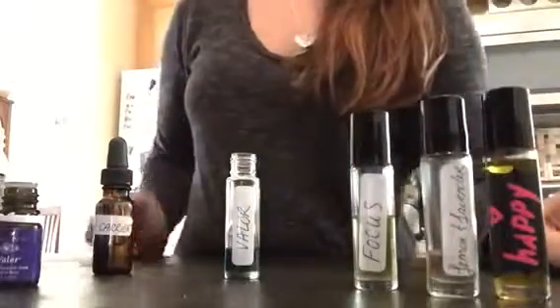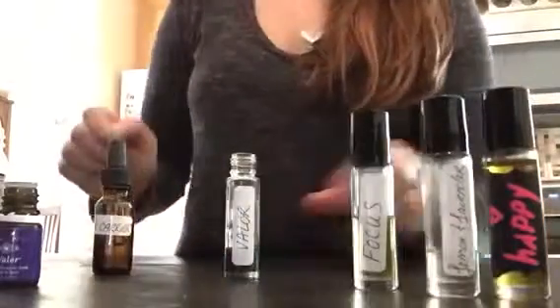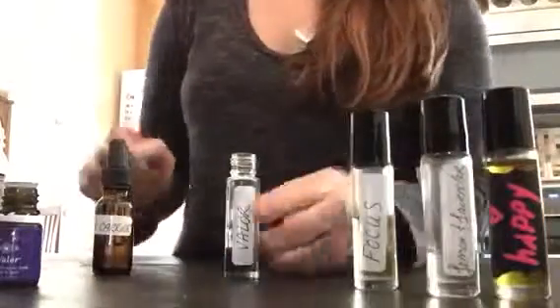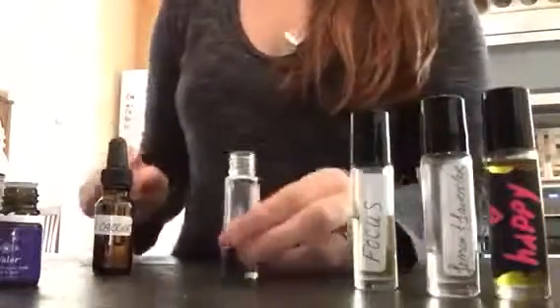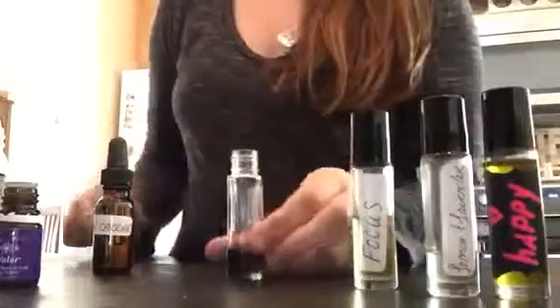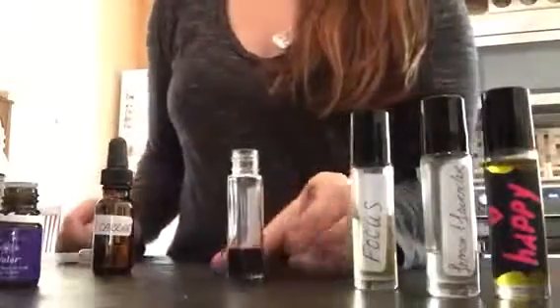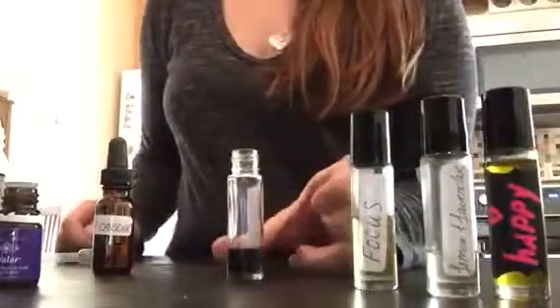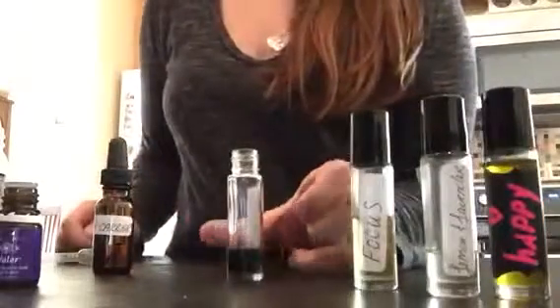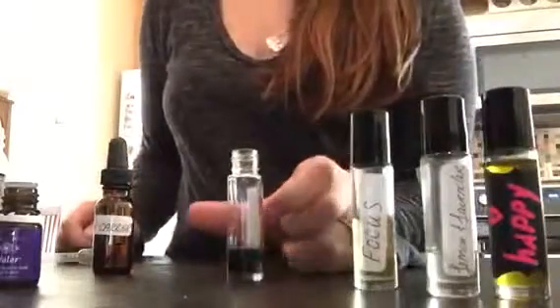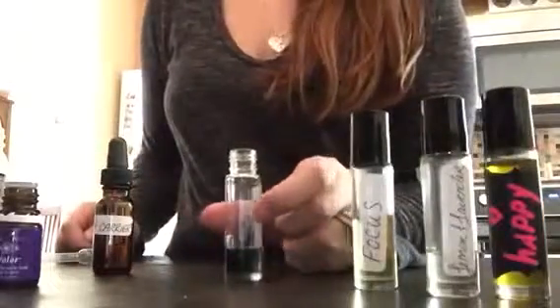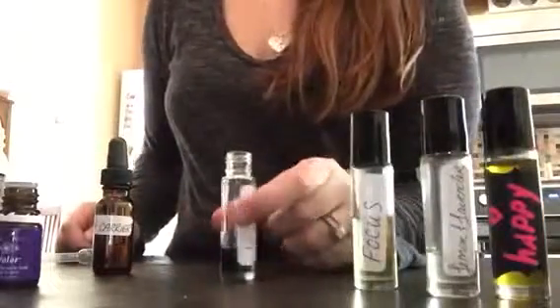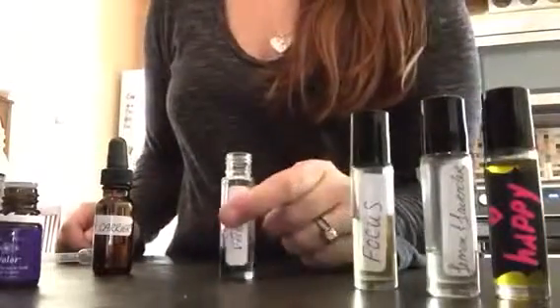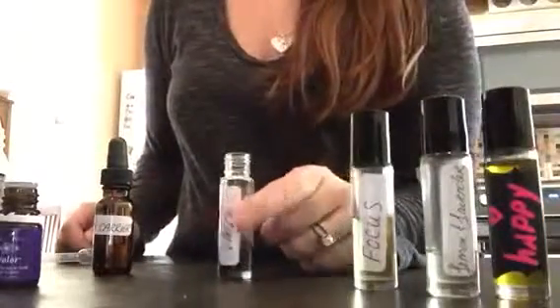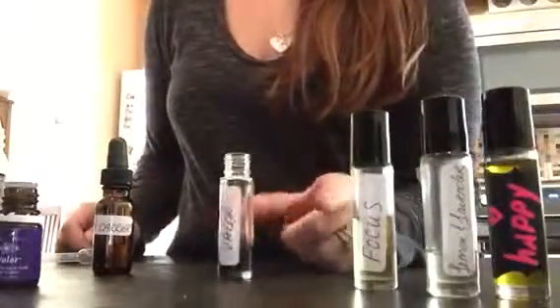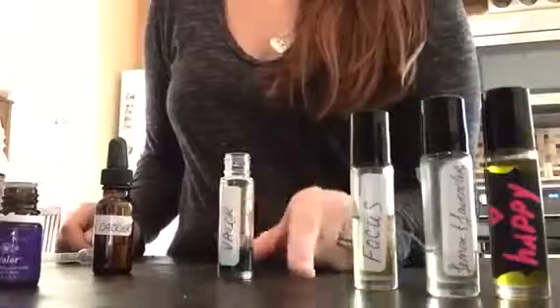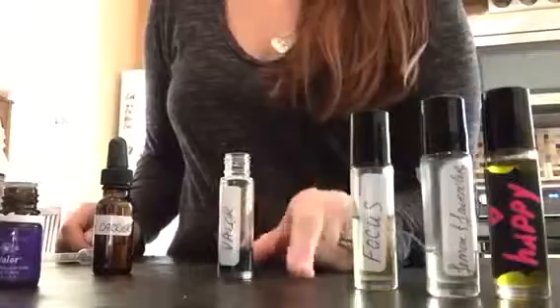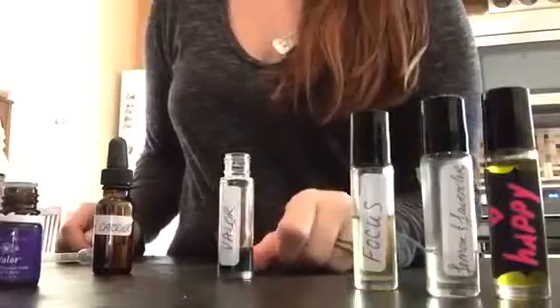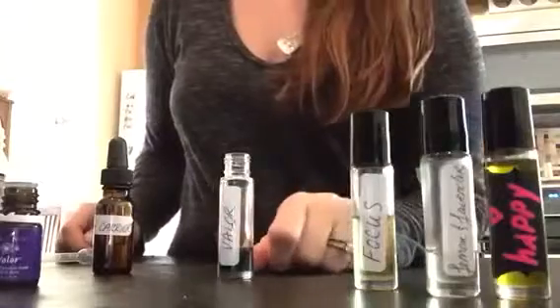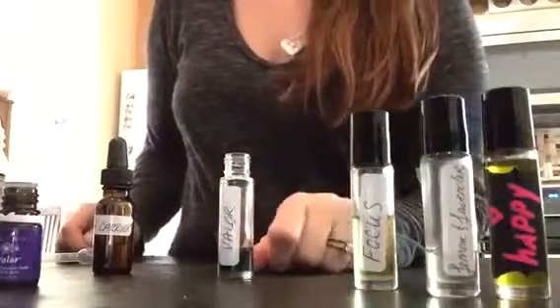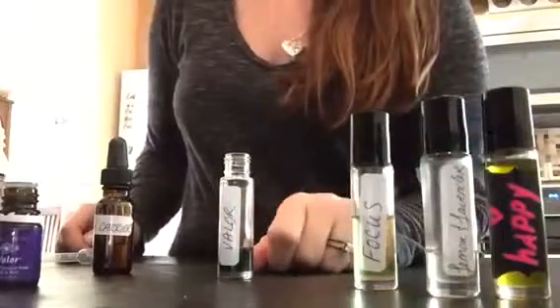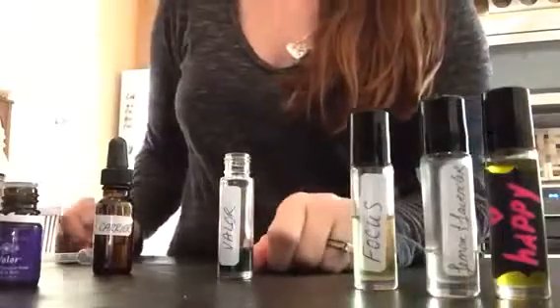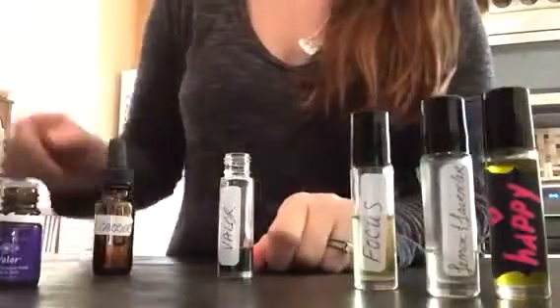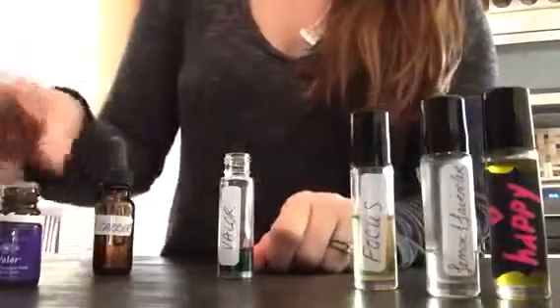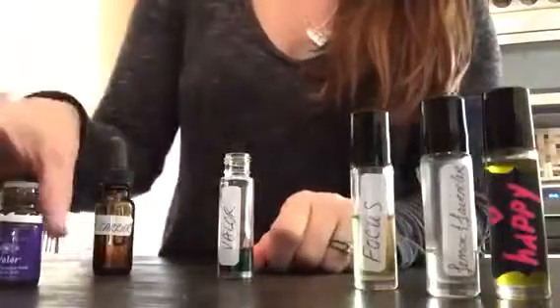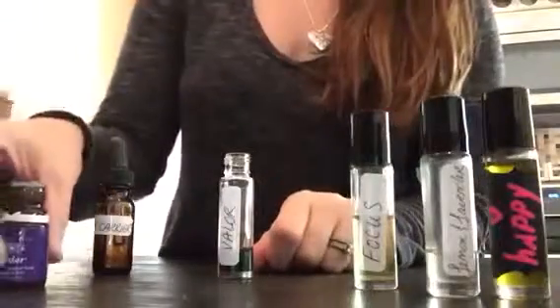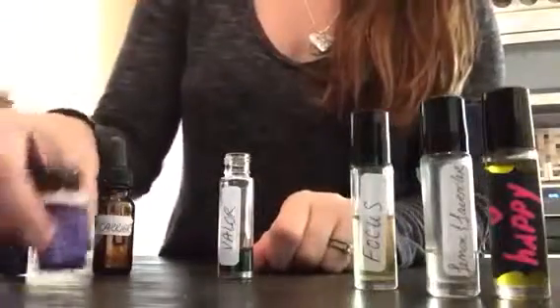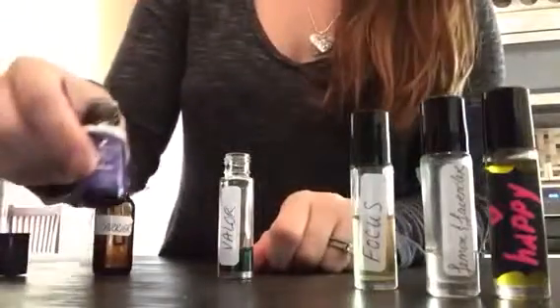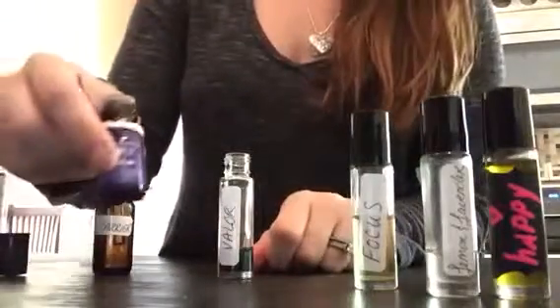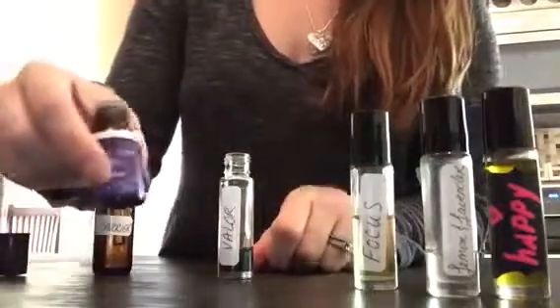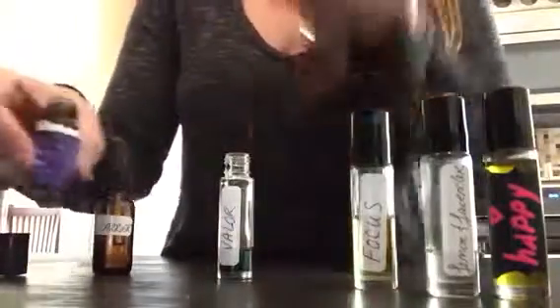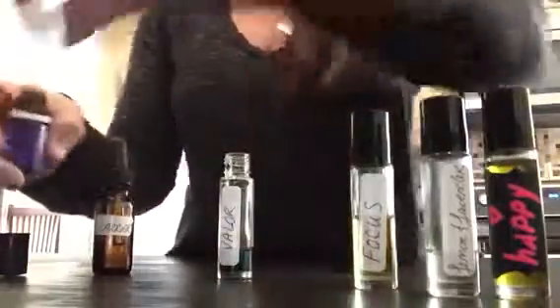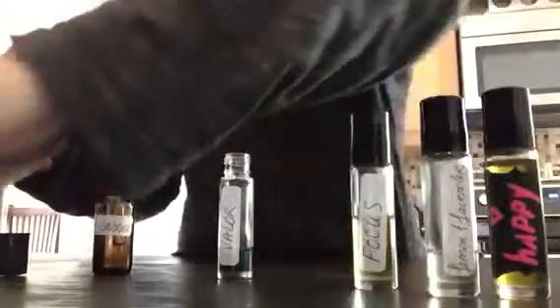I'm running low on my Valor dilution. It's just Valor and carrier oil, so I'm going to show you how to make it.